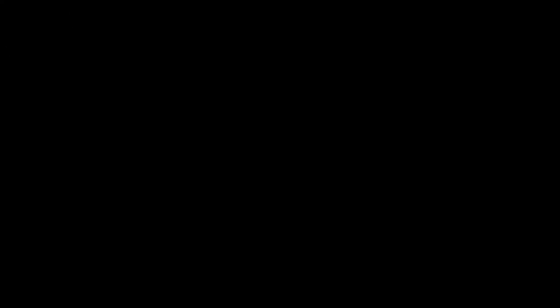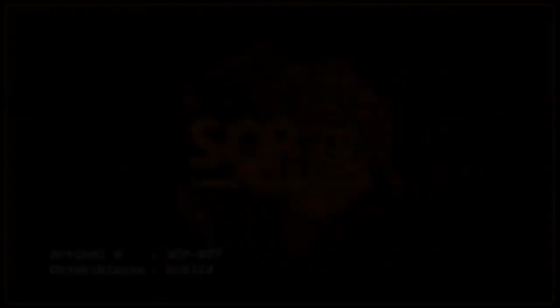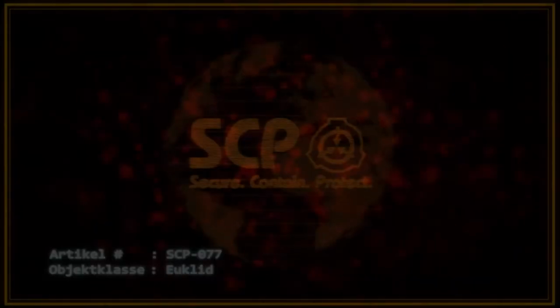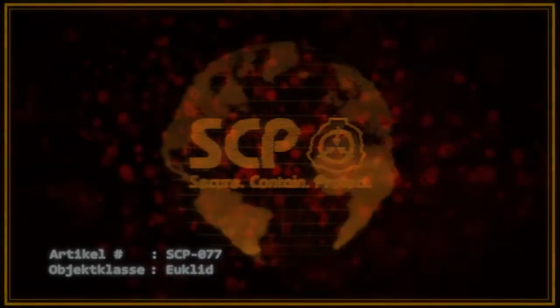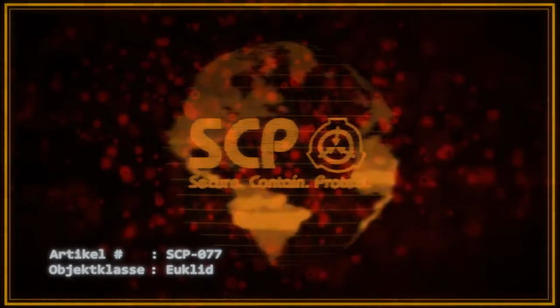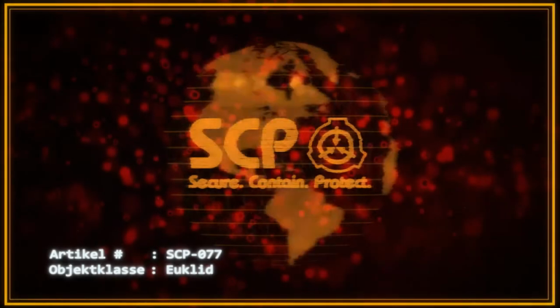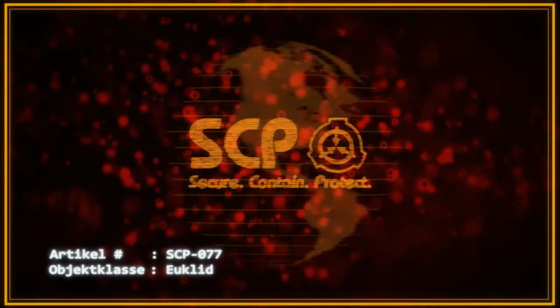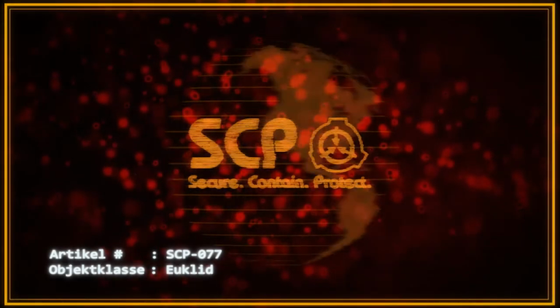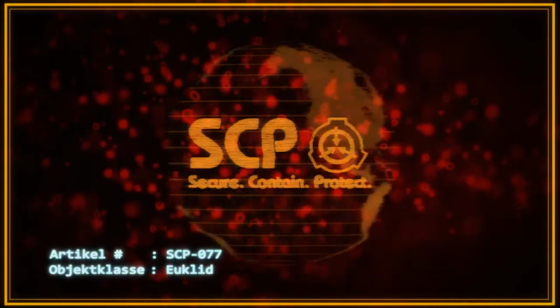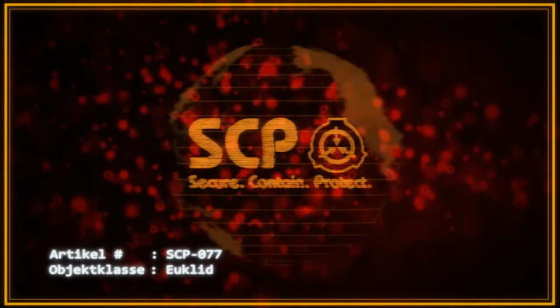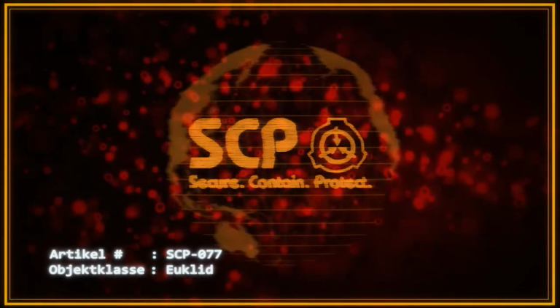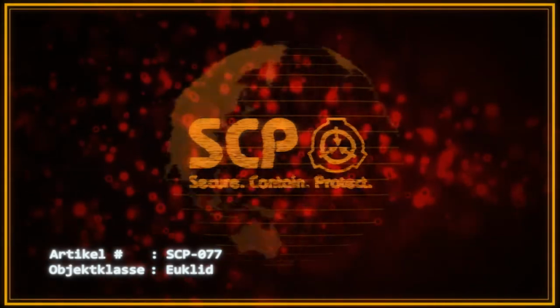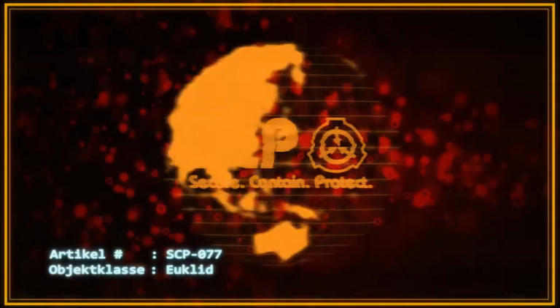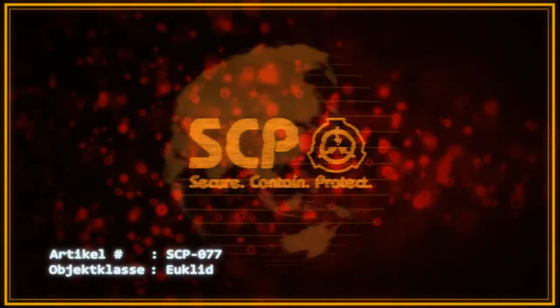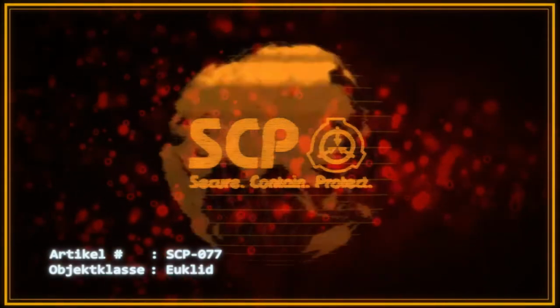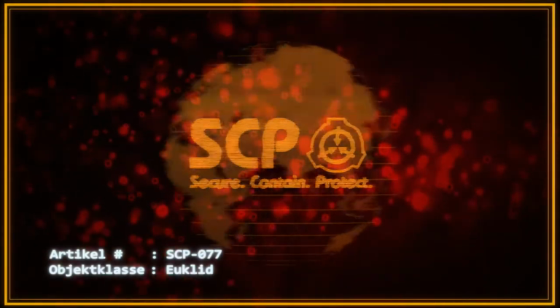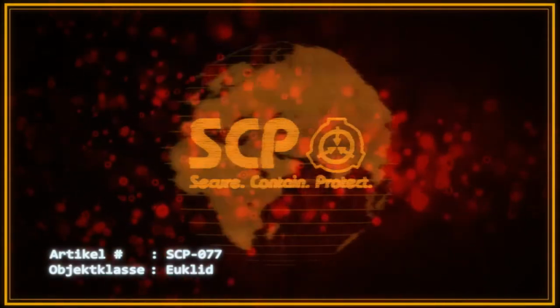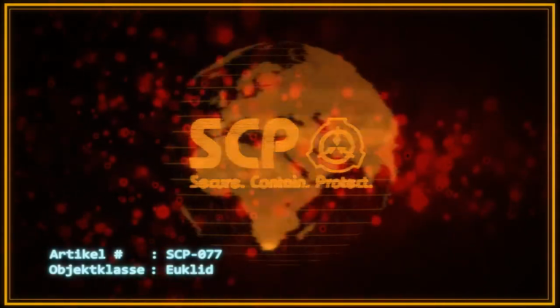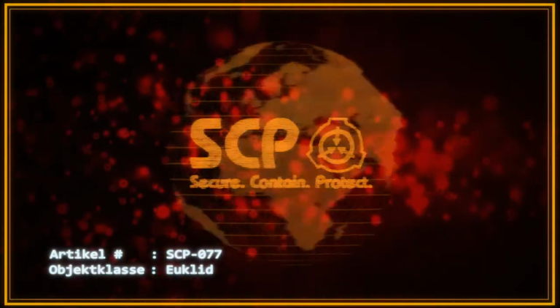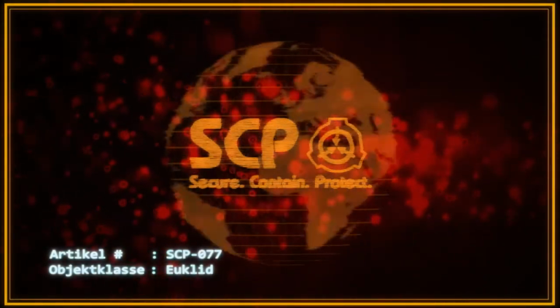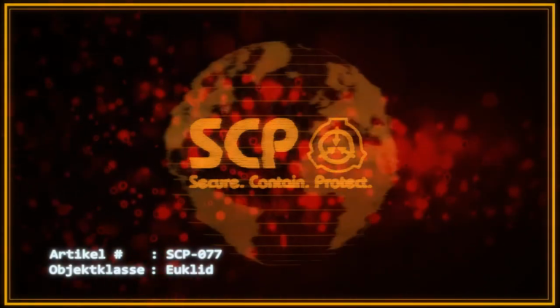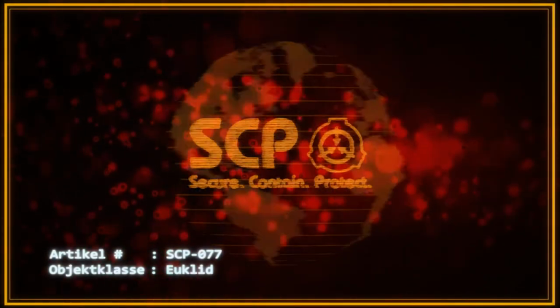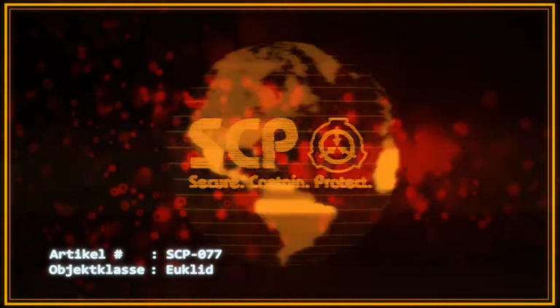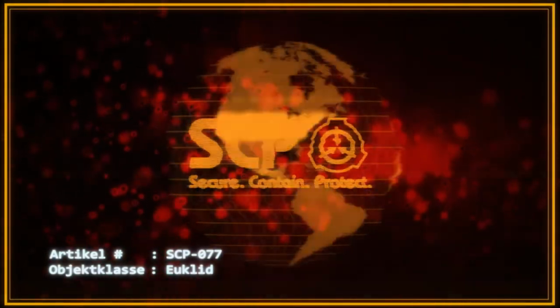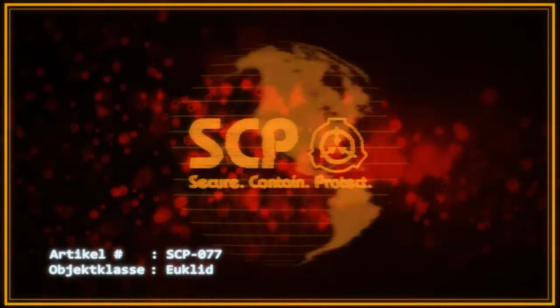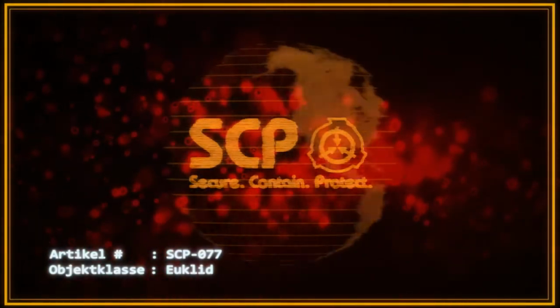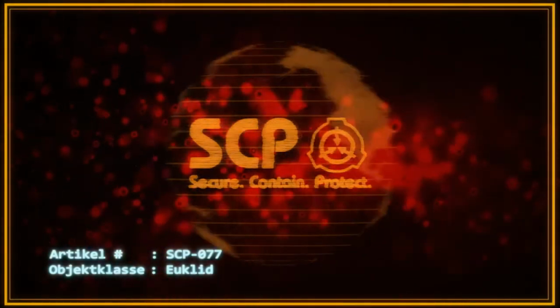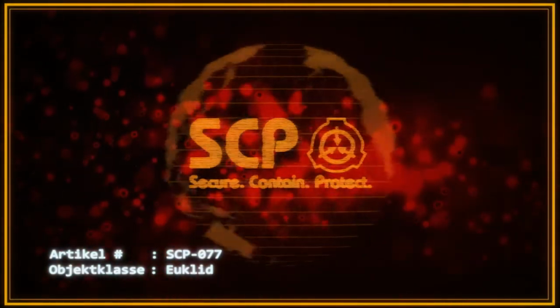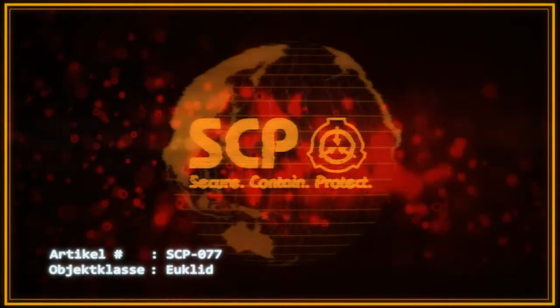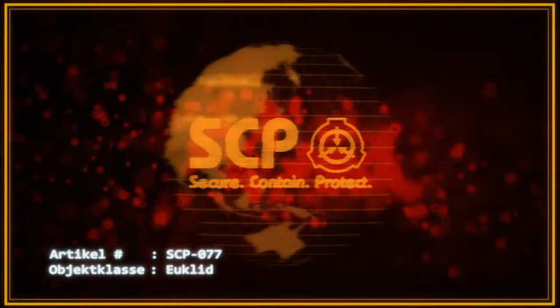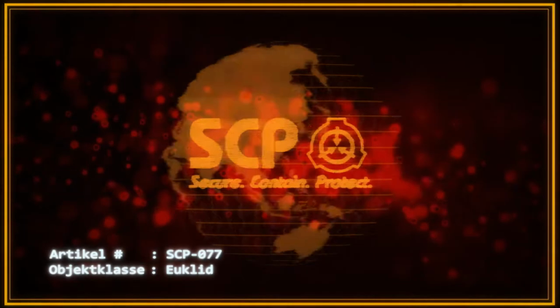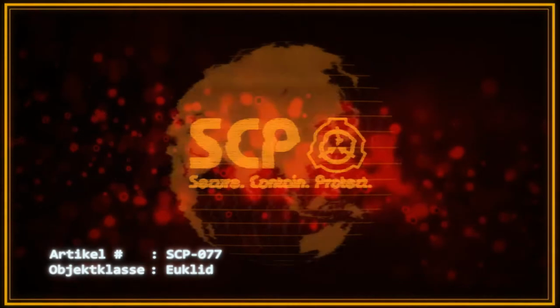Artikel Nummer SCP-077. Objektklasse: Euclid.